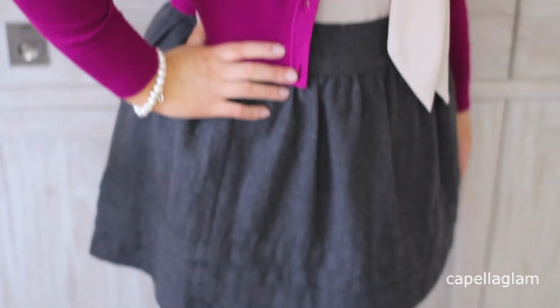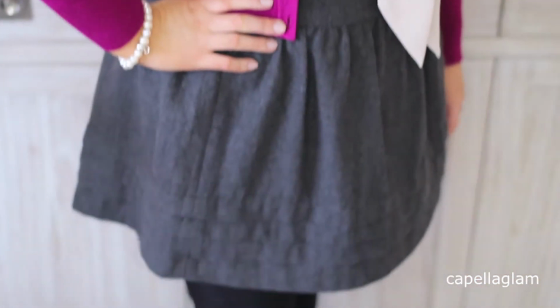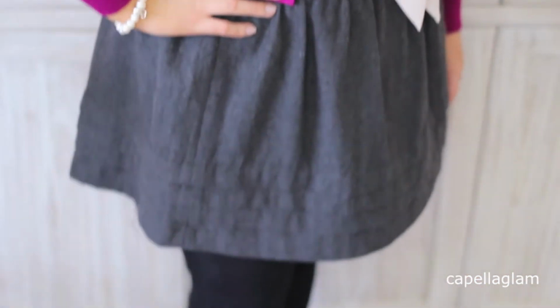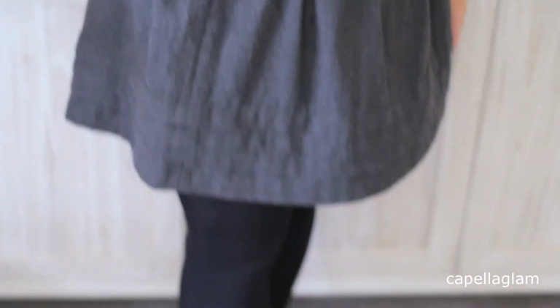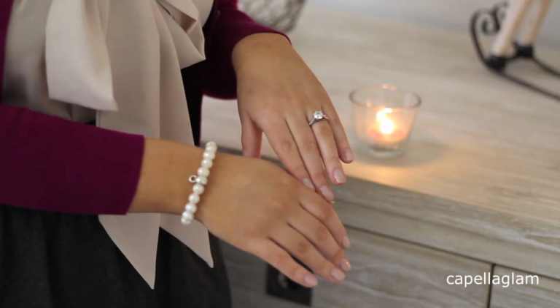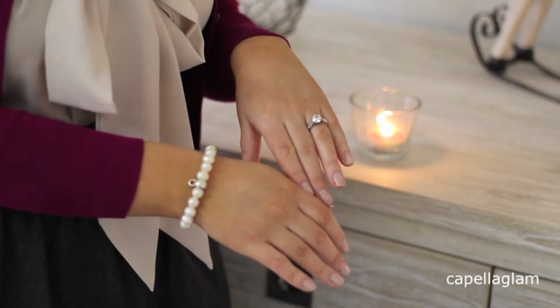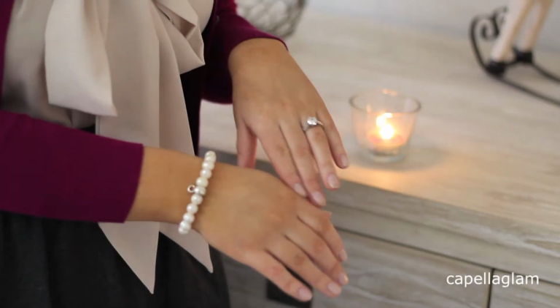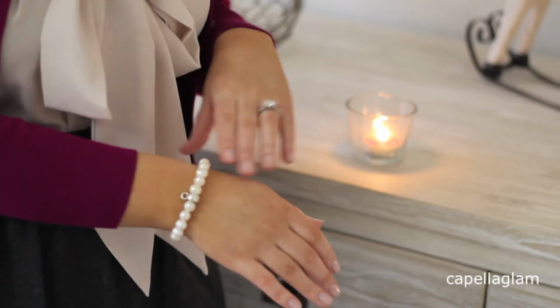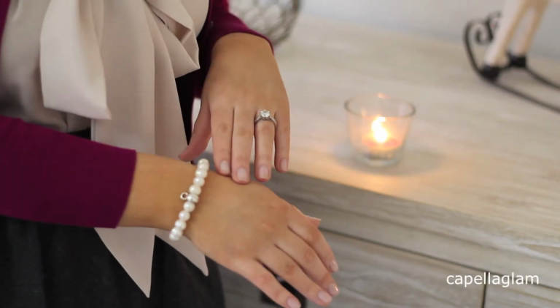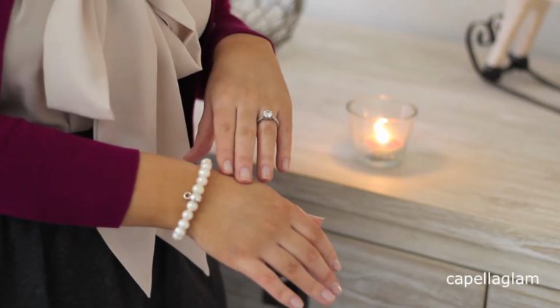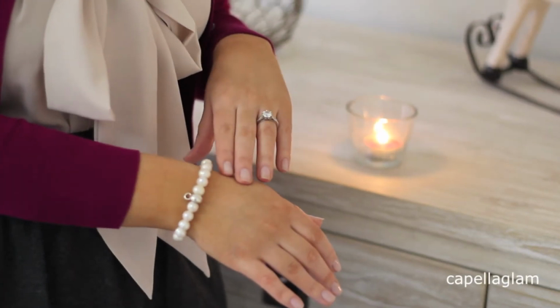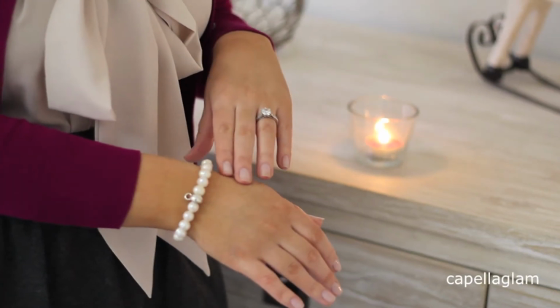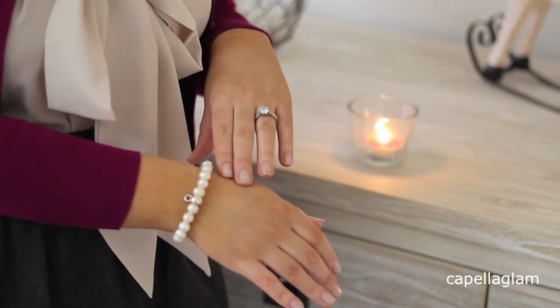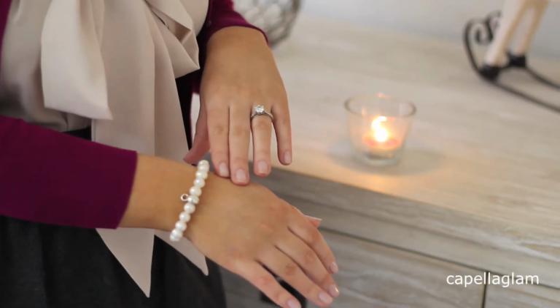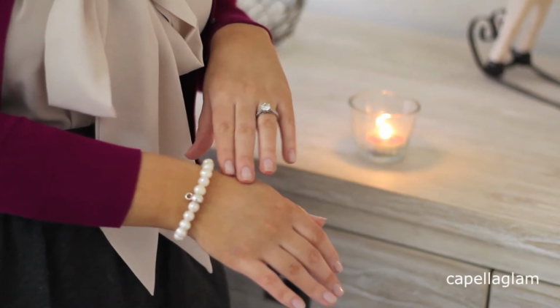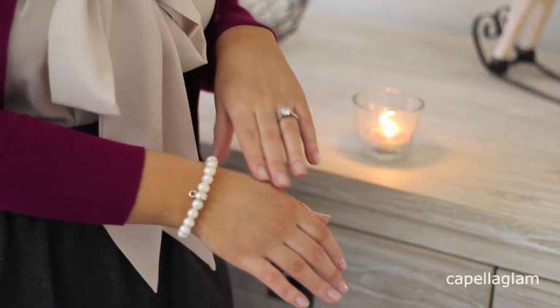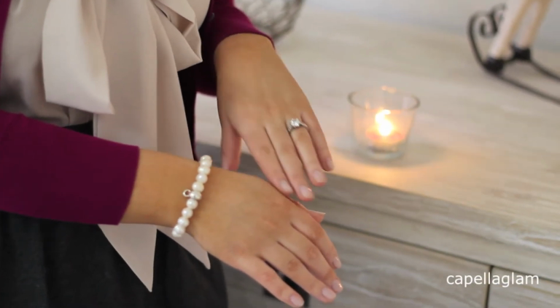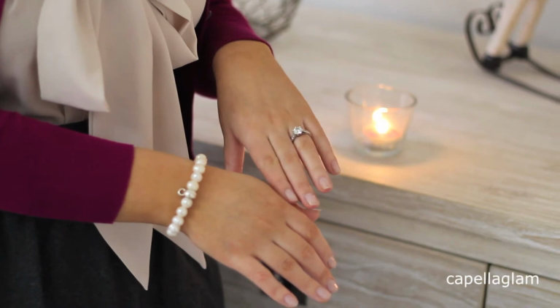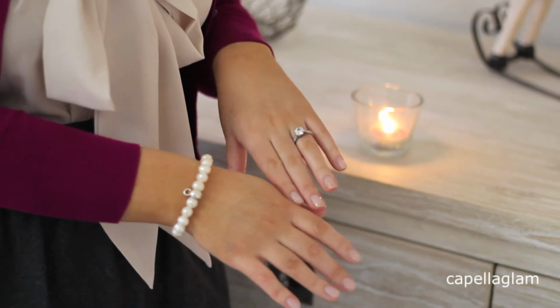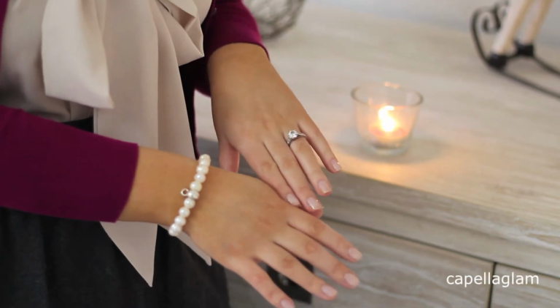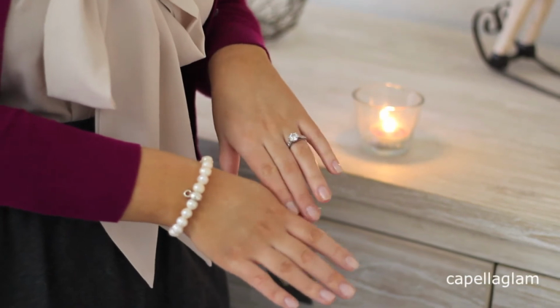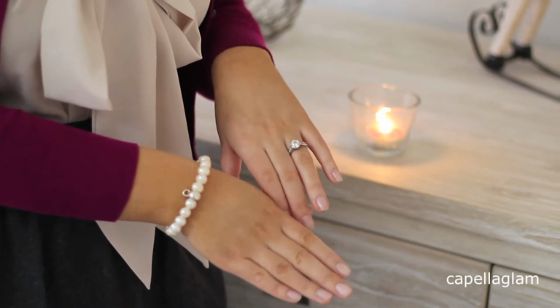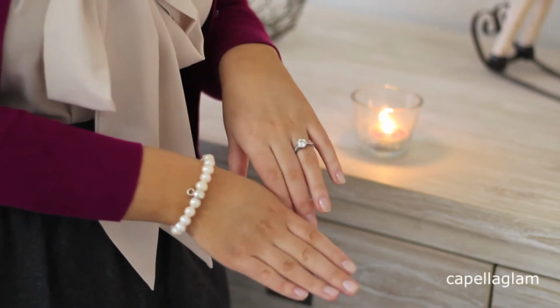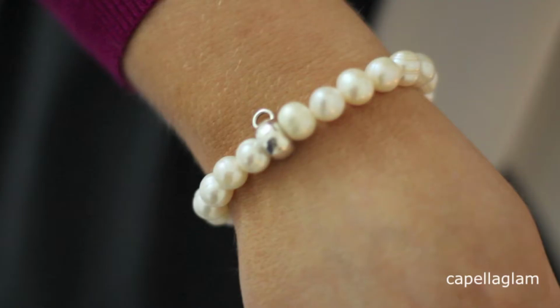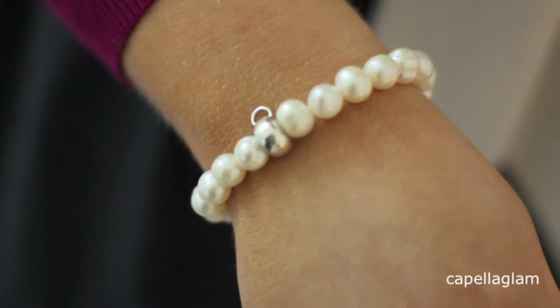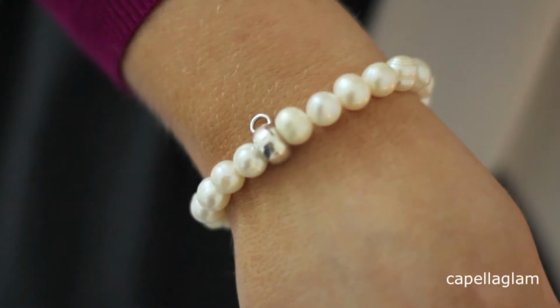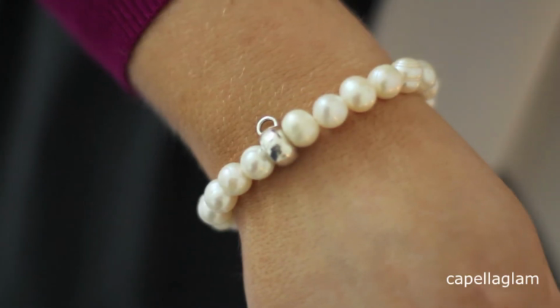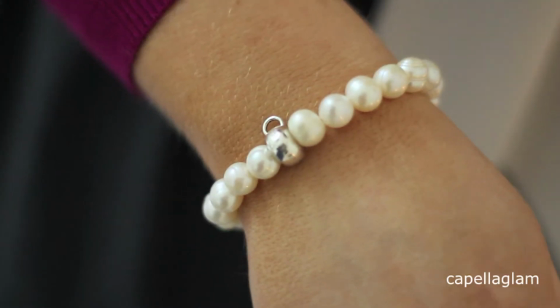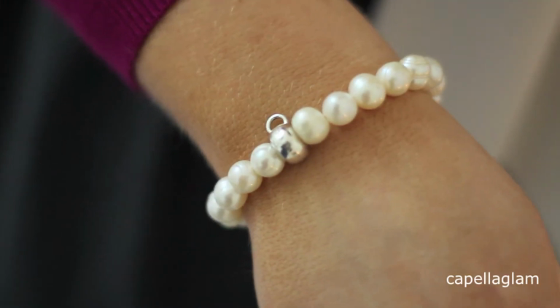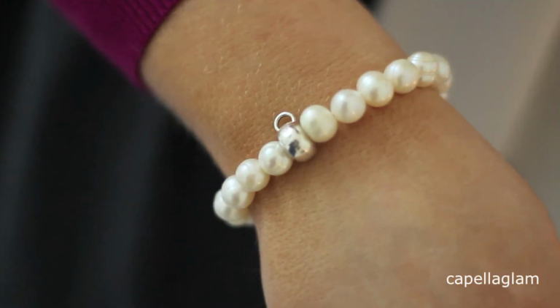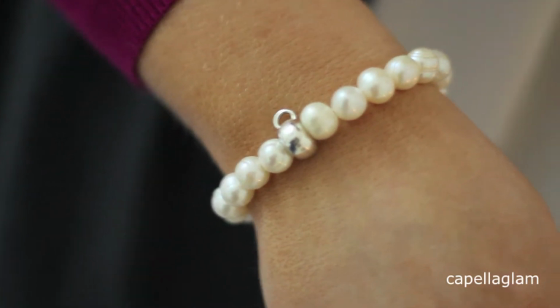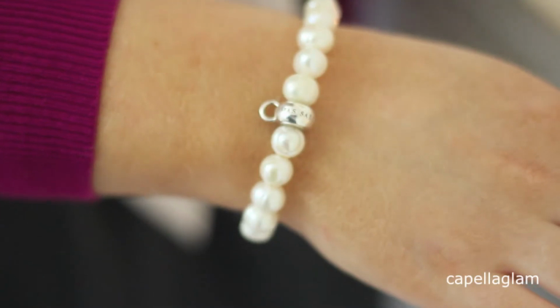For my jewellery, I'm just wearing my engagement ring and then my Thomas Sabo Pearl Charm Bracelet.